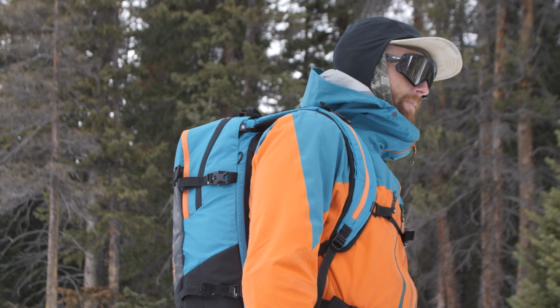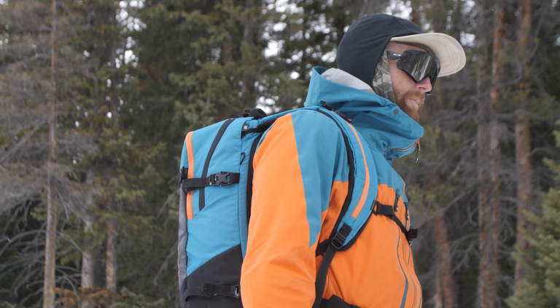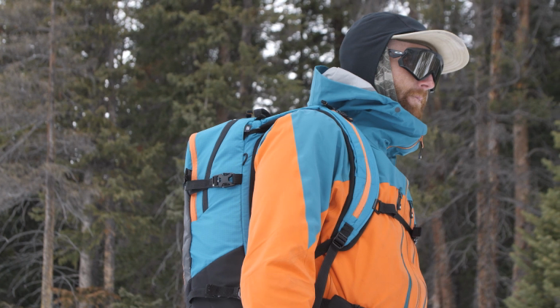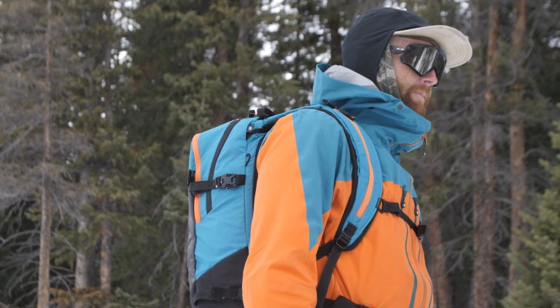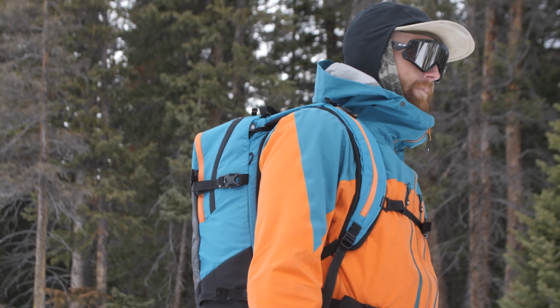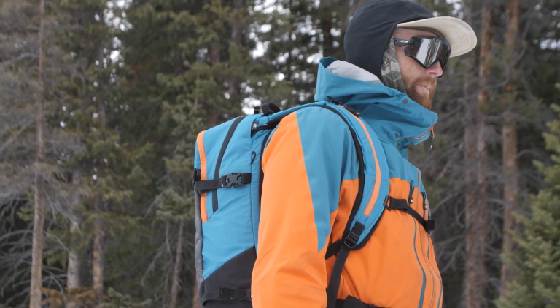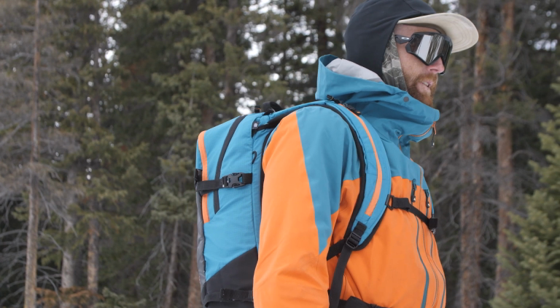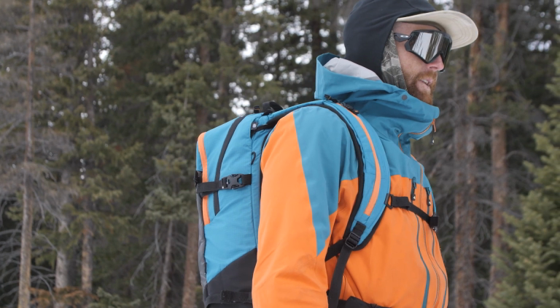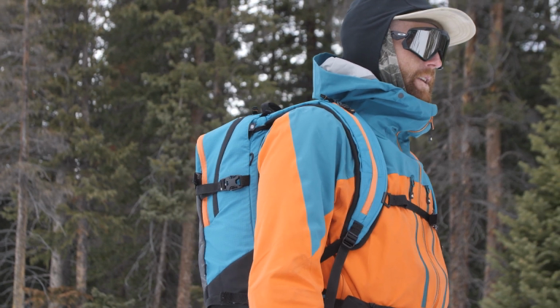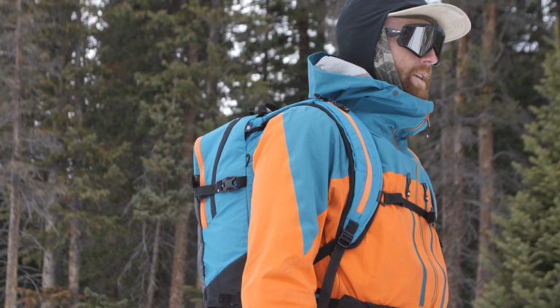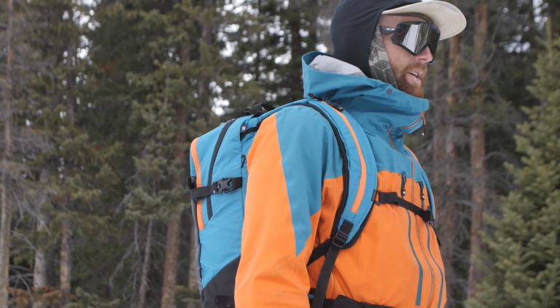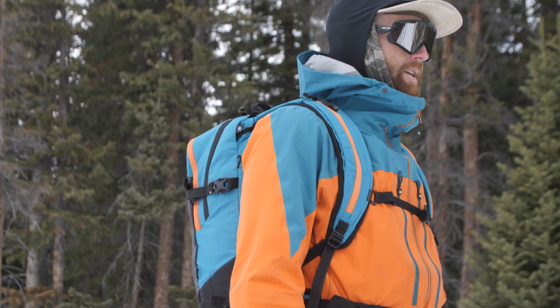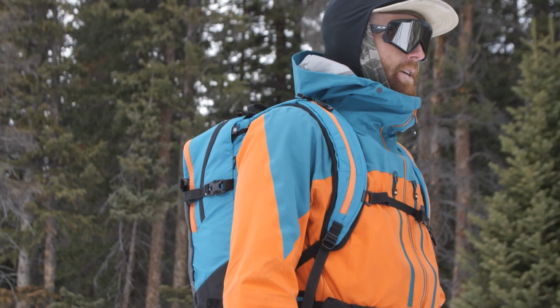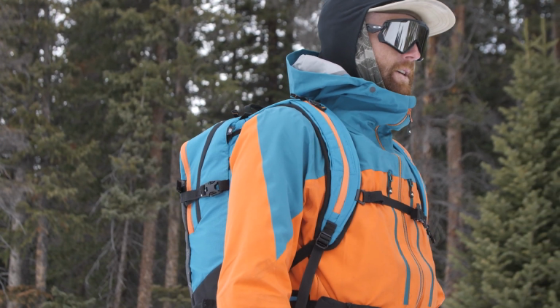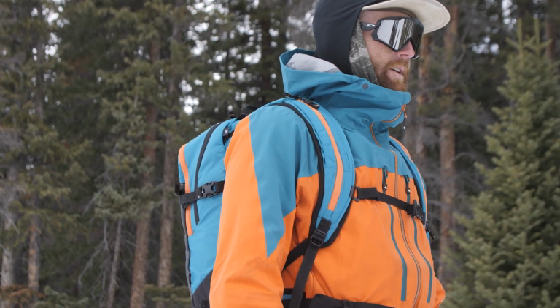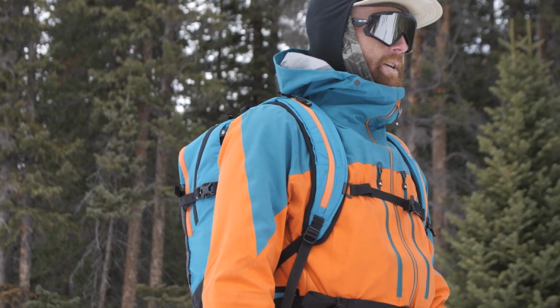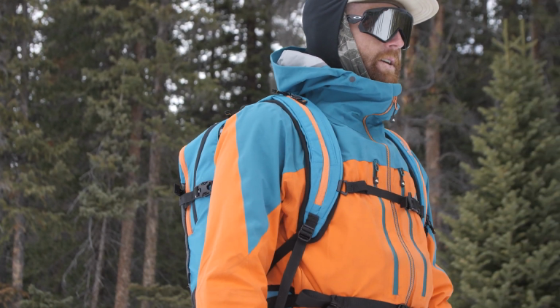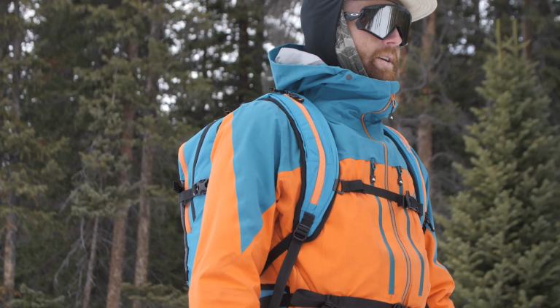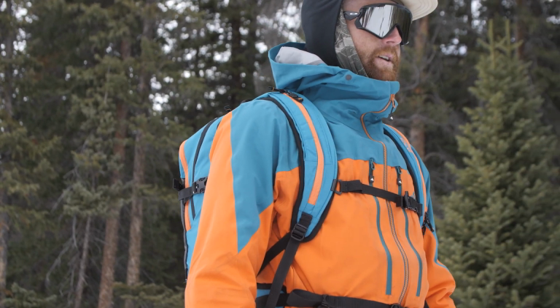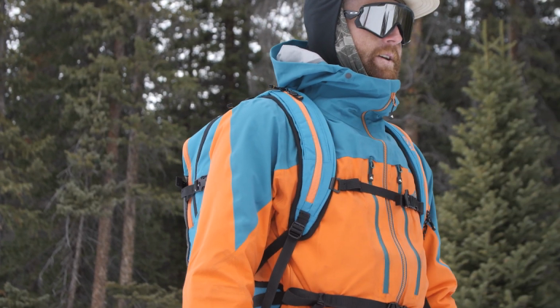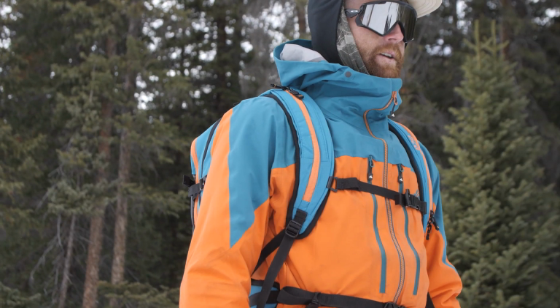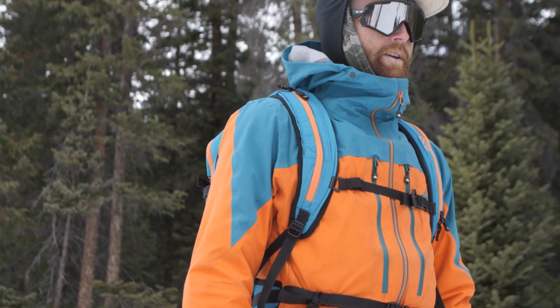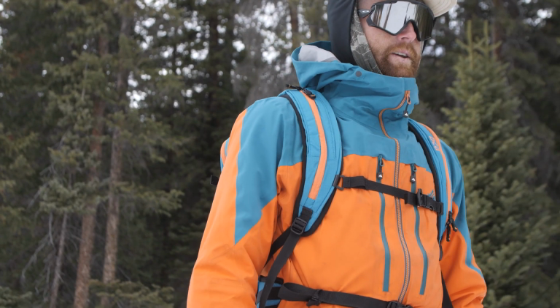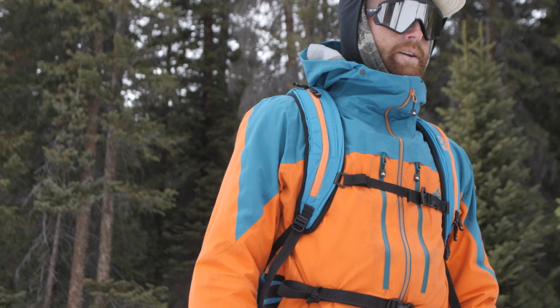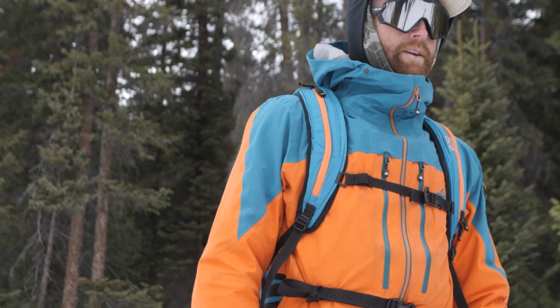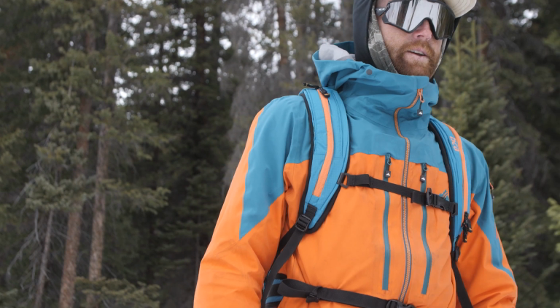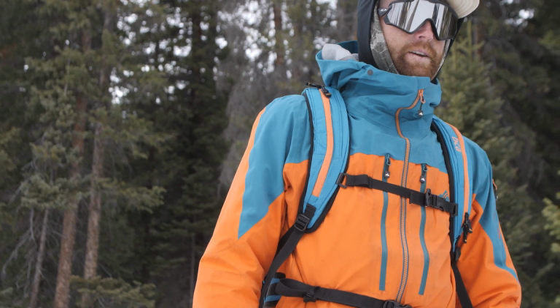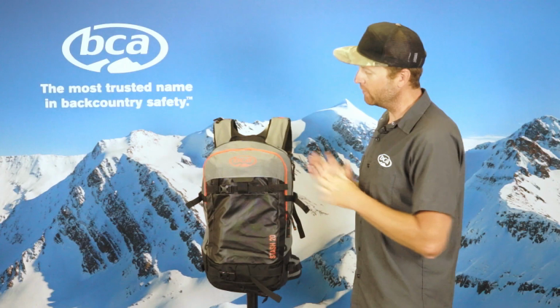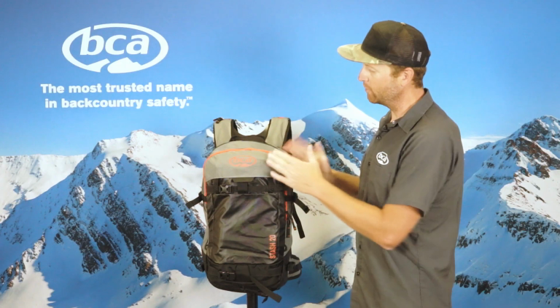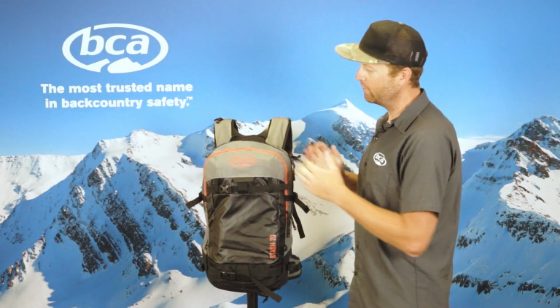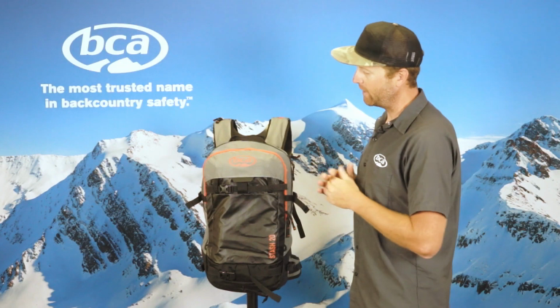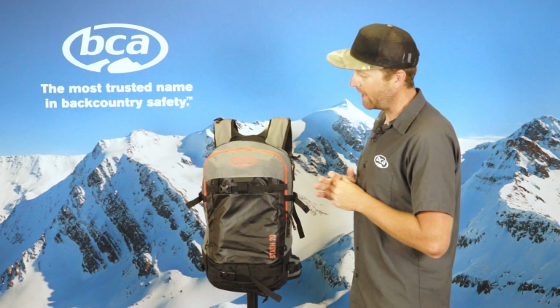Maybe you're leaving the access gates a little later in the afternoon for a short lap that's going to take you back to the ski resort boundary. Low-profile pack.